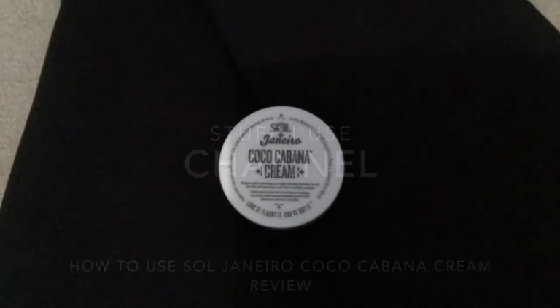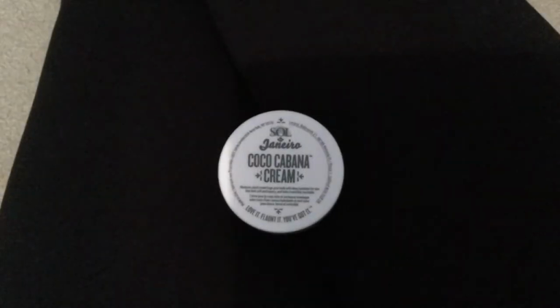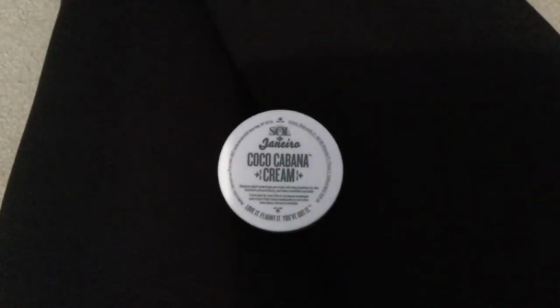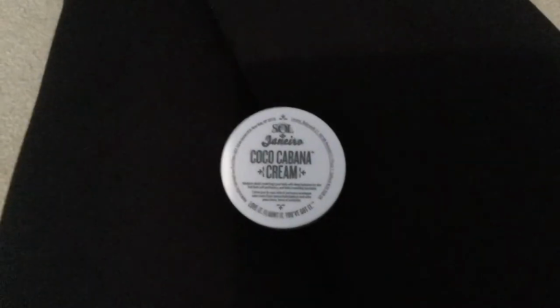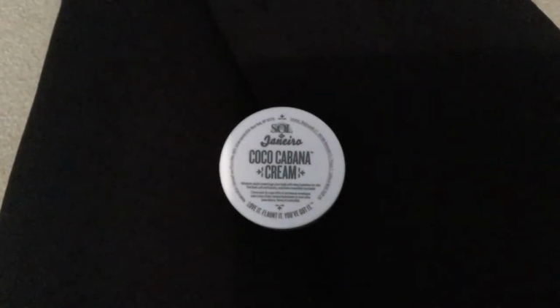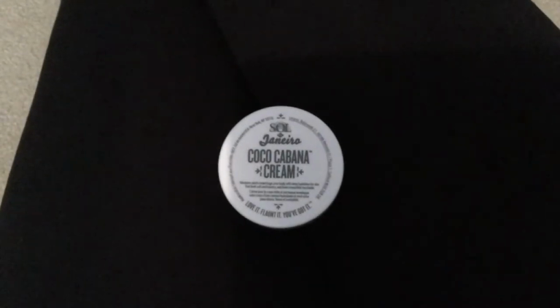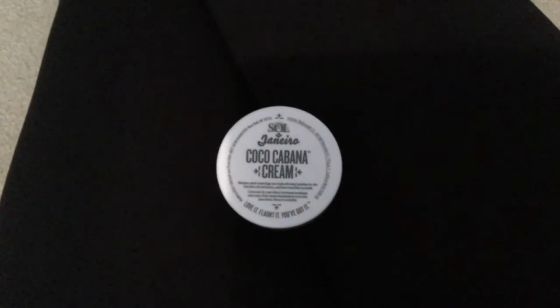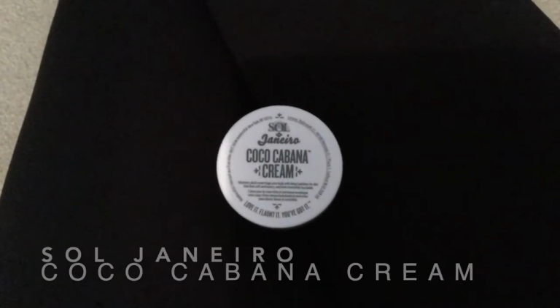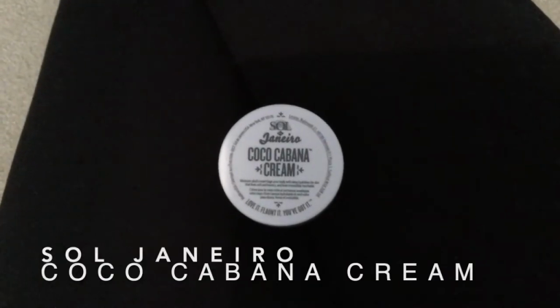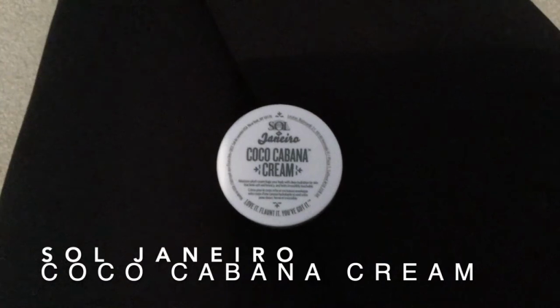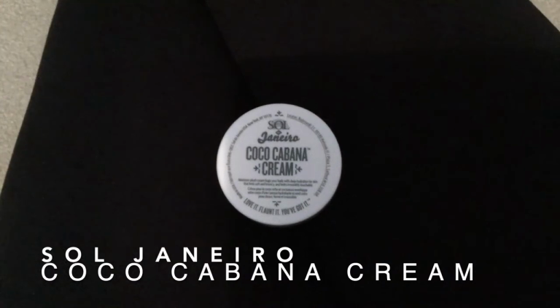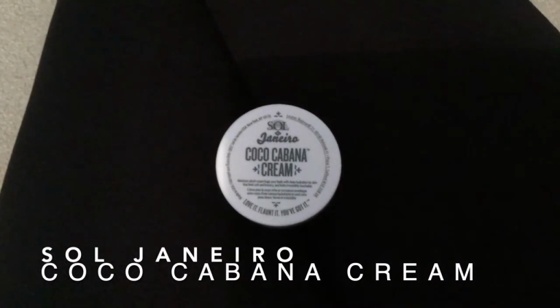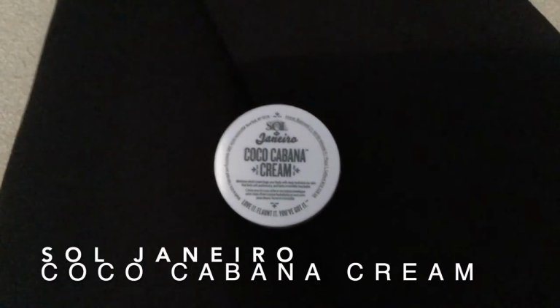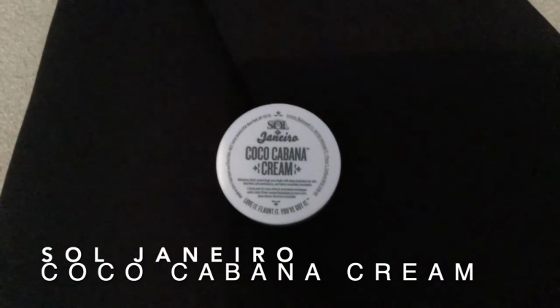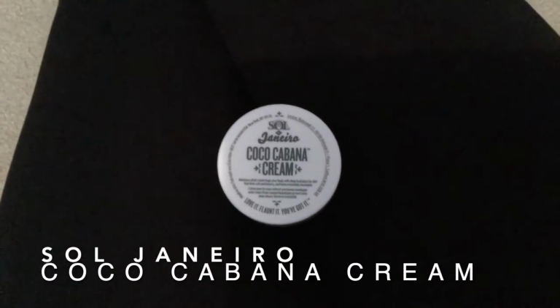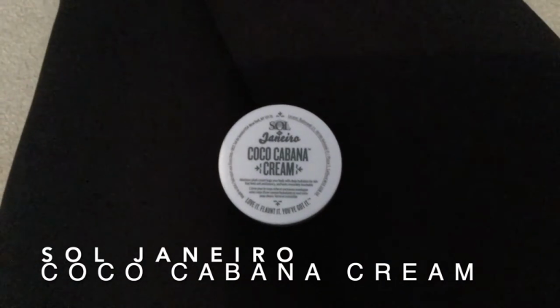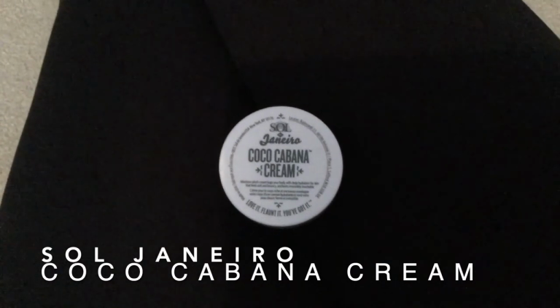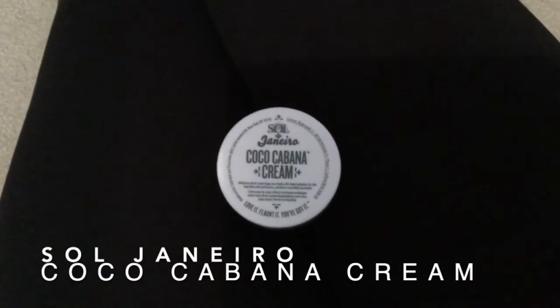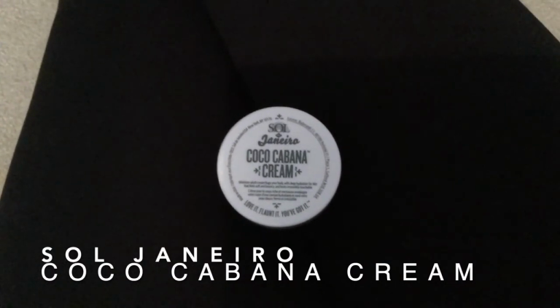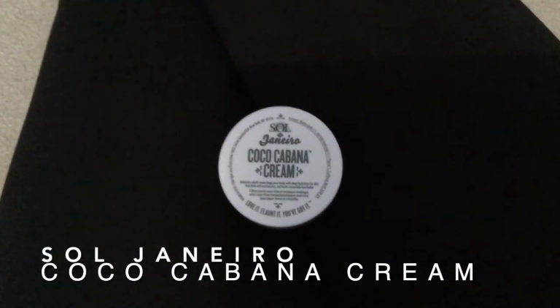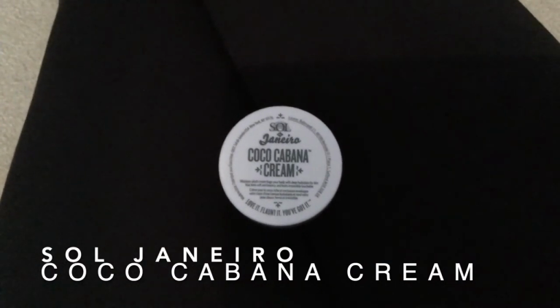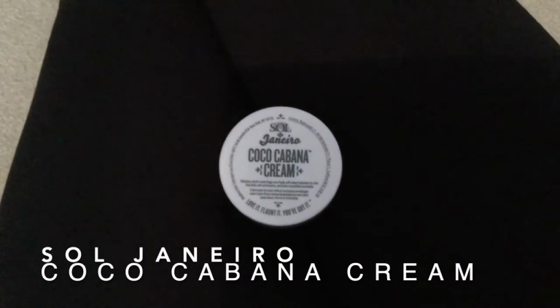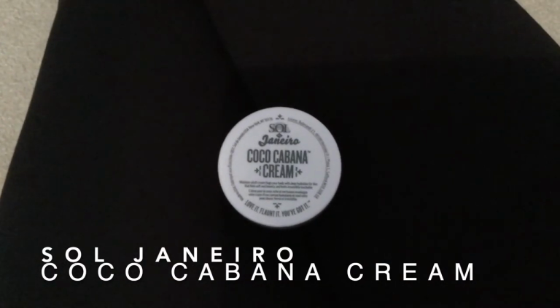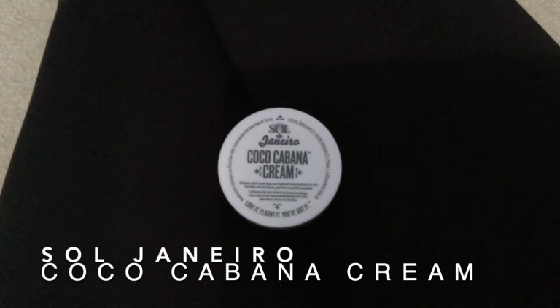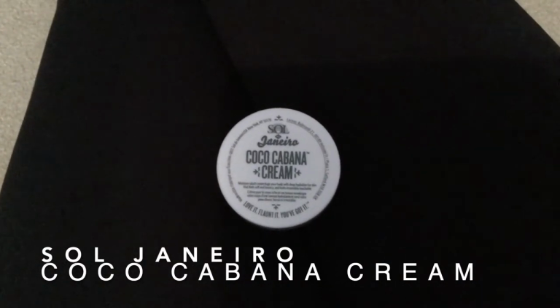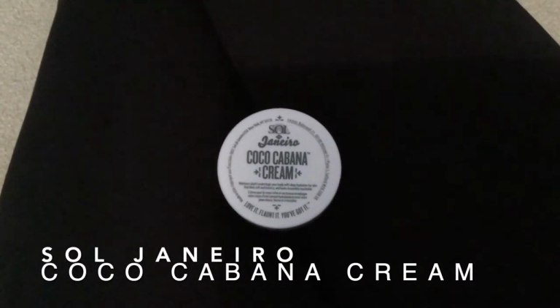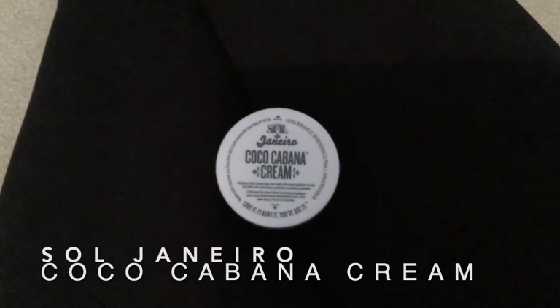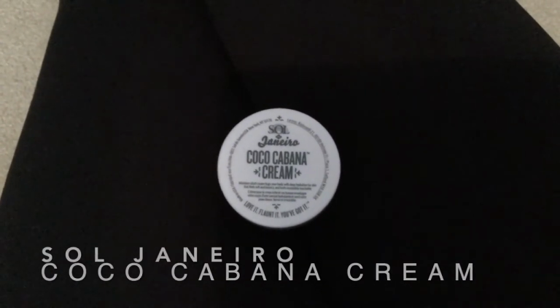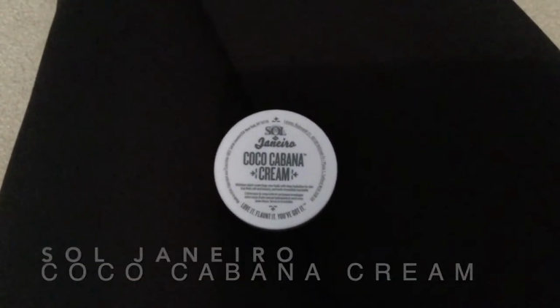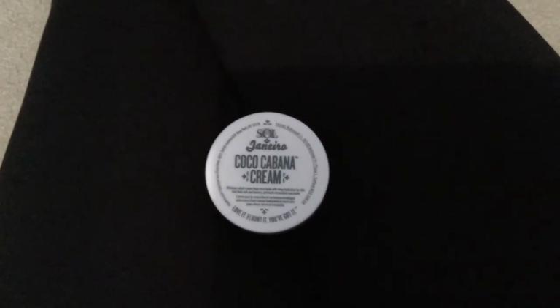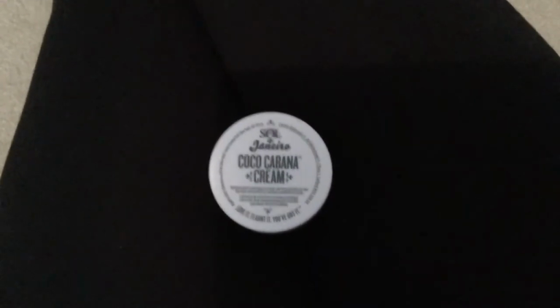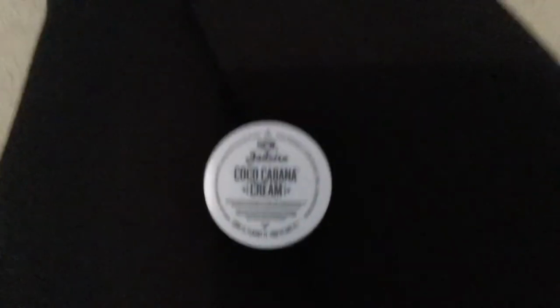Hi guys, what's going on? Welcome back. Today we're going to be talking about Sol de Janeiro Cocoa Cabana Cream.